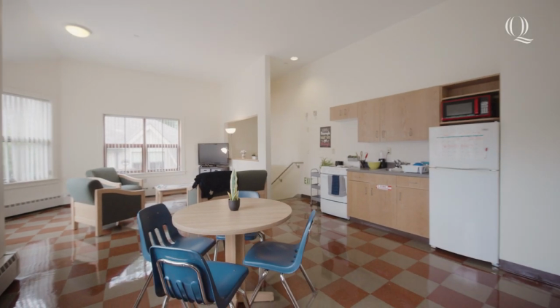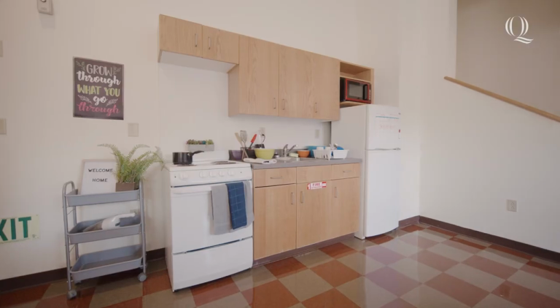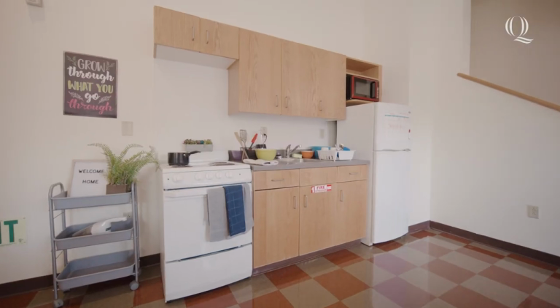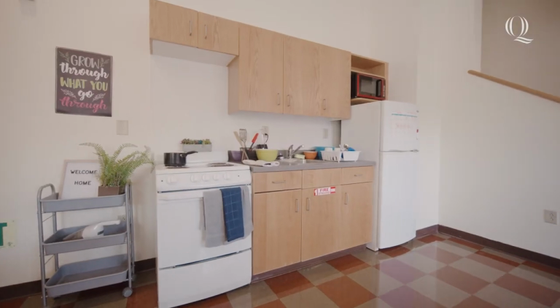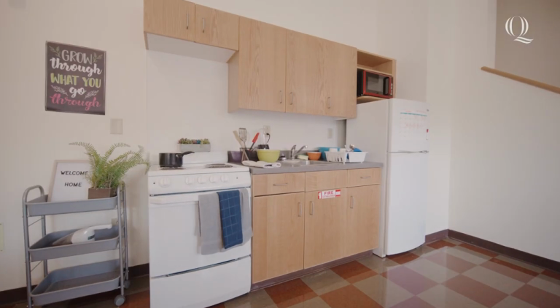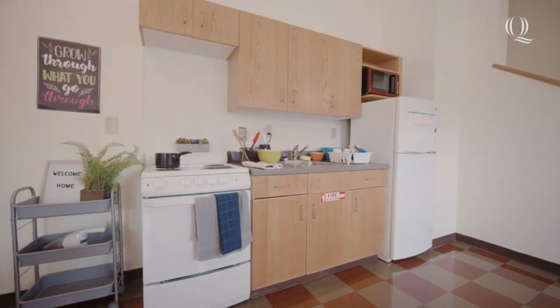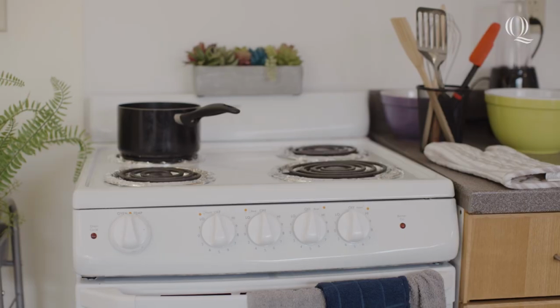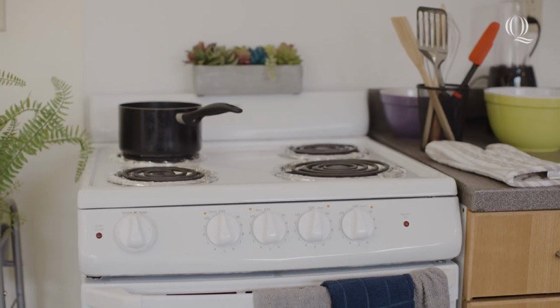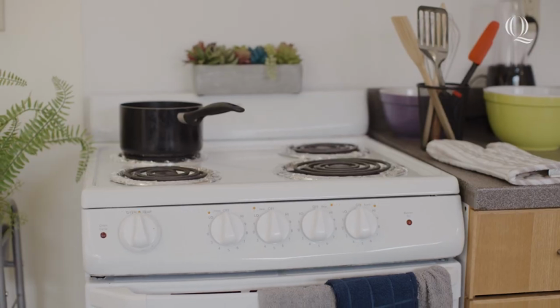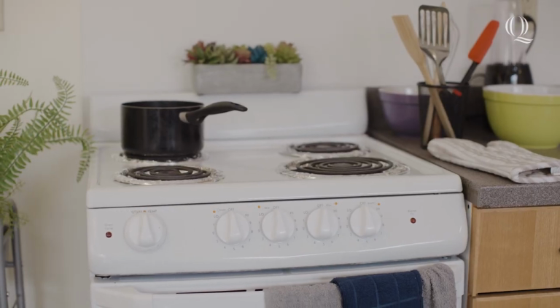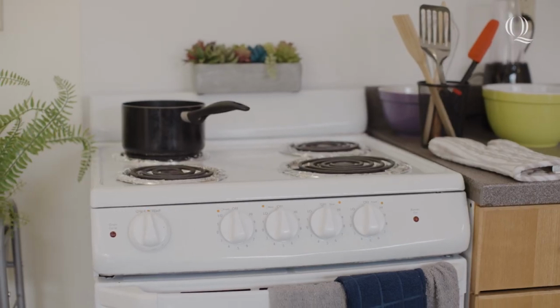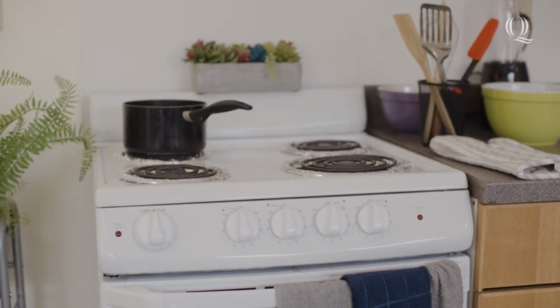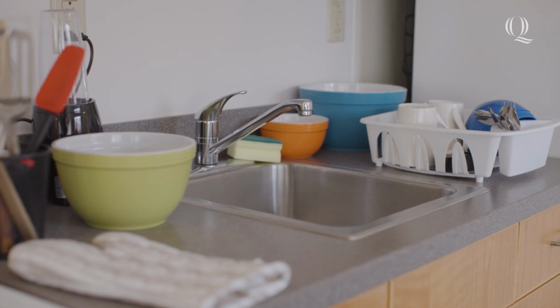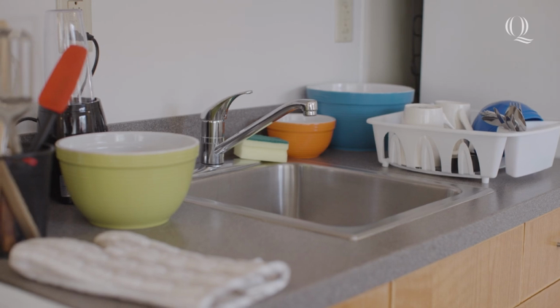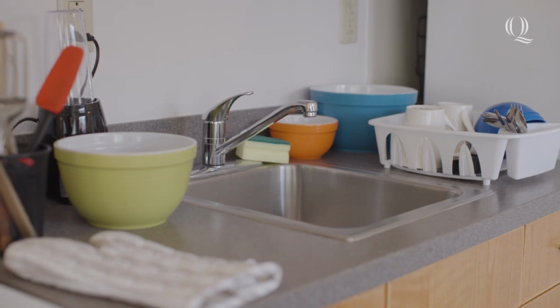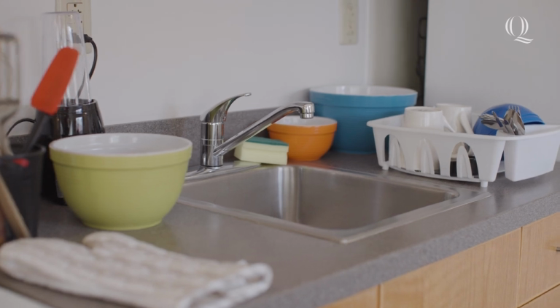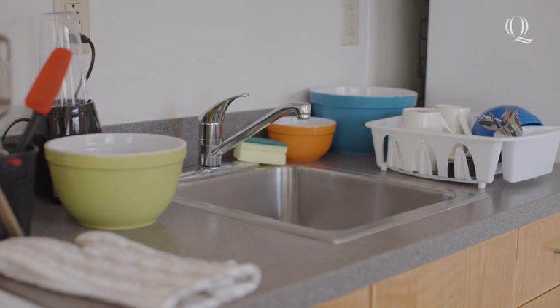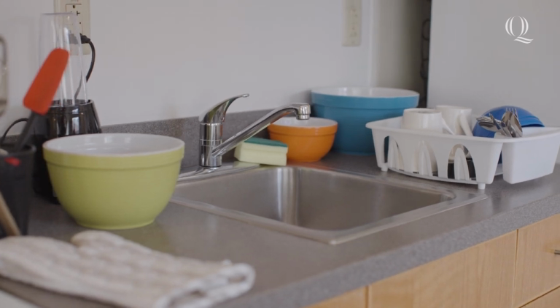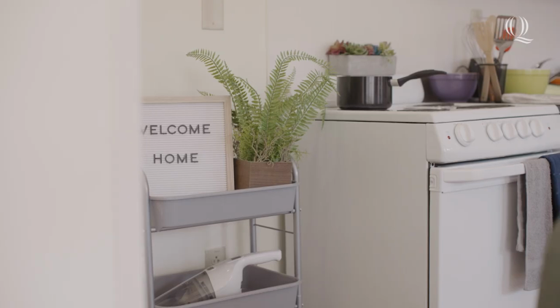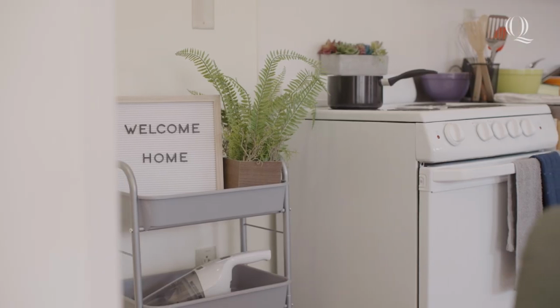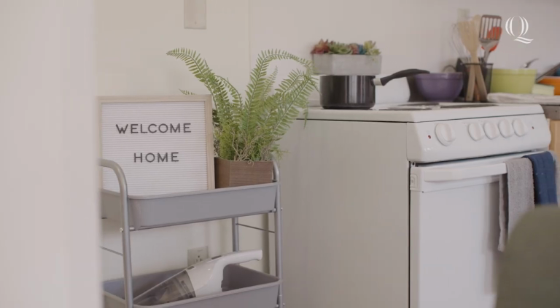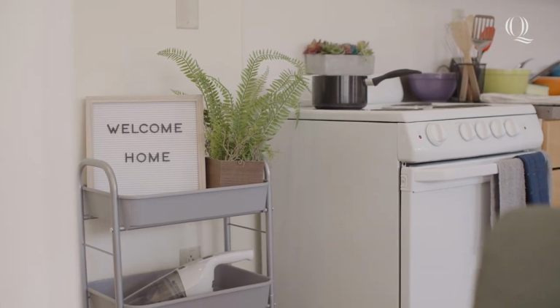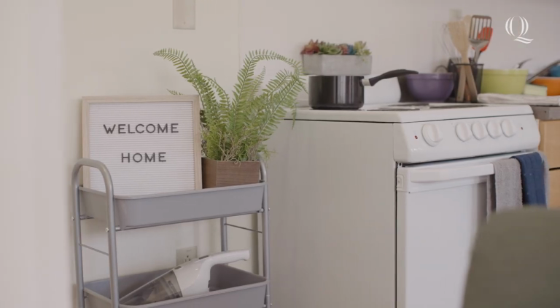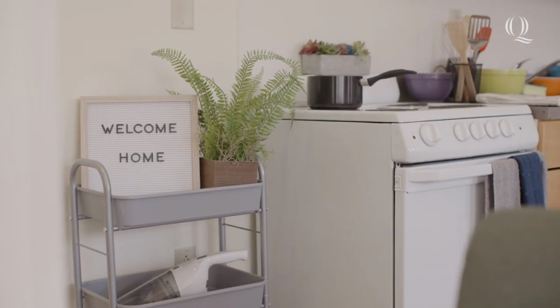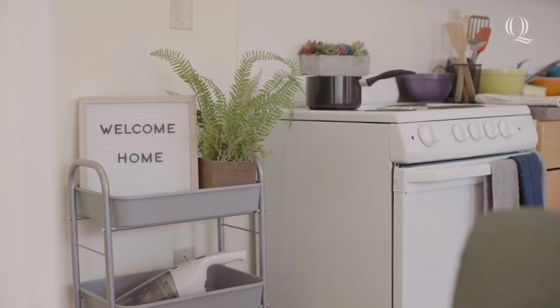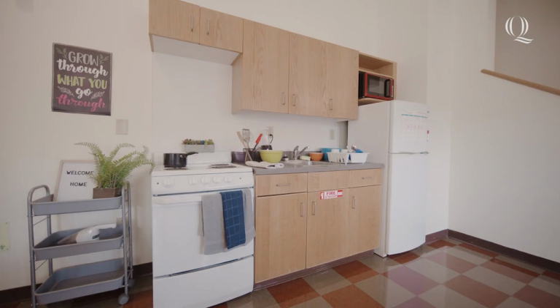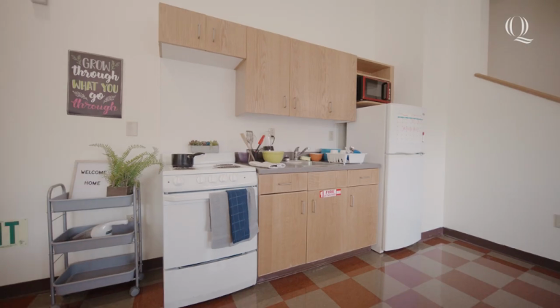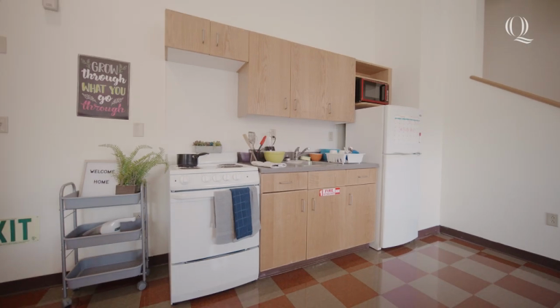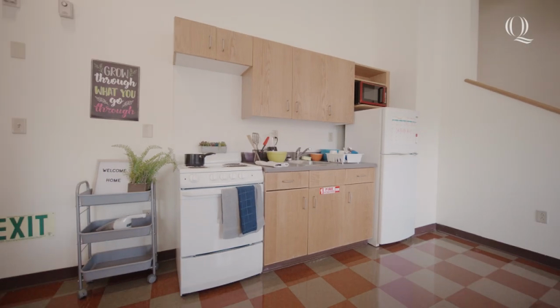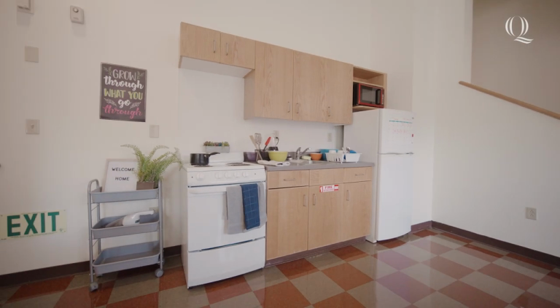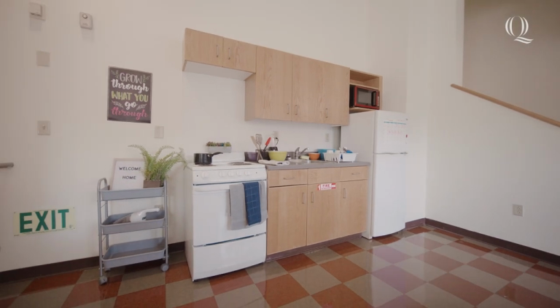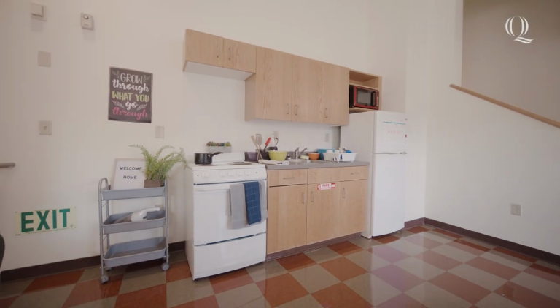Every suite has a full kitchen where you can cook up something great, or if you're like me, heat up some leftovers.